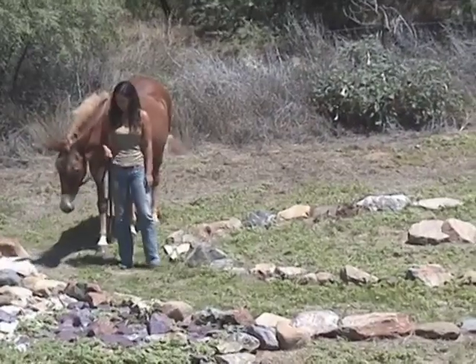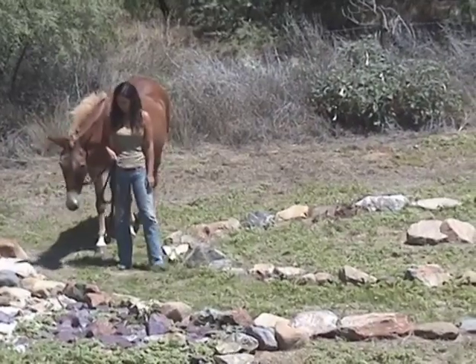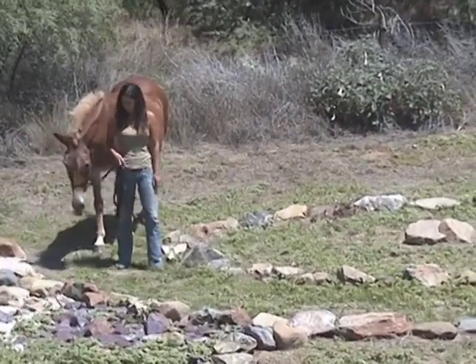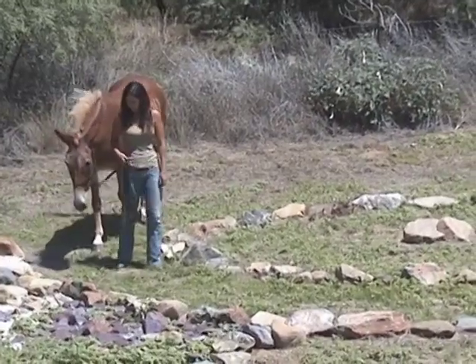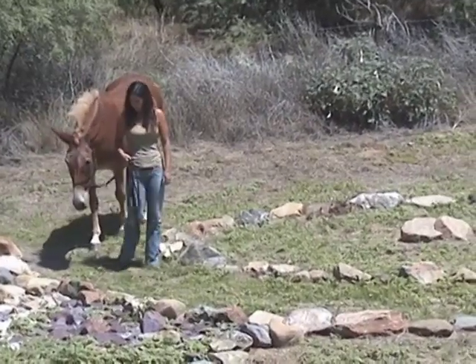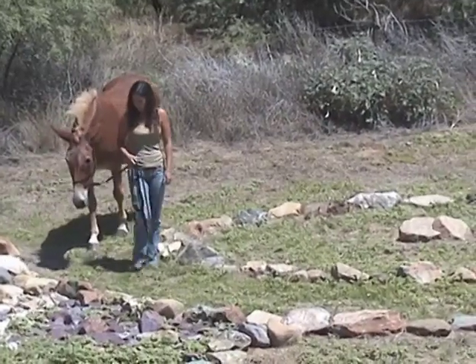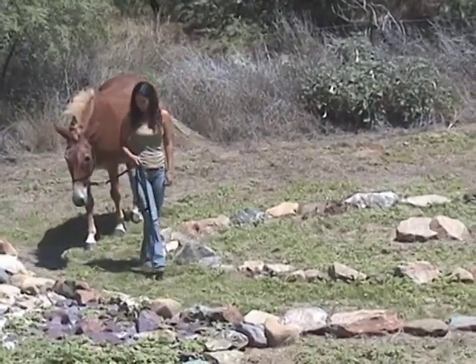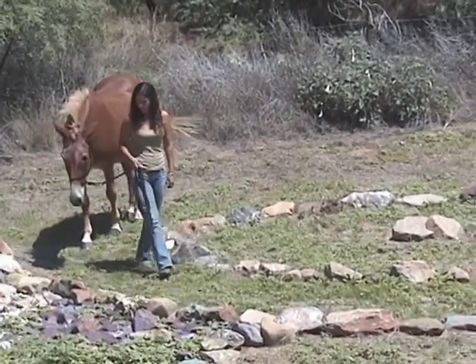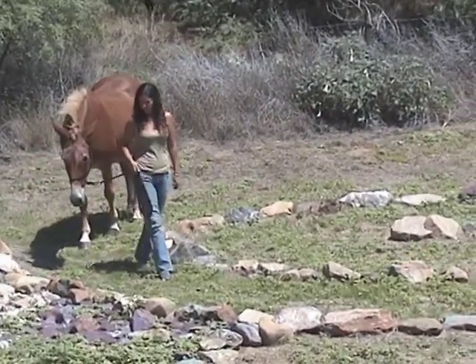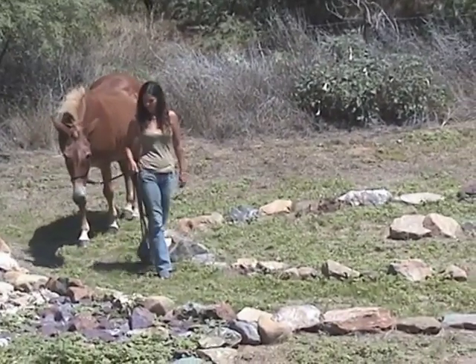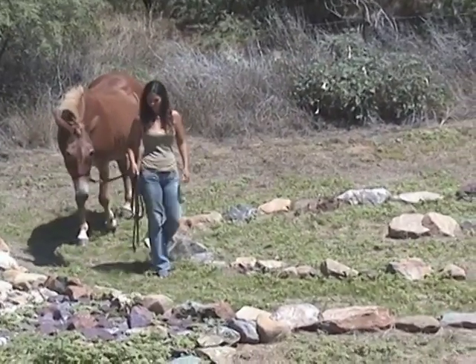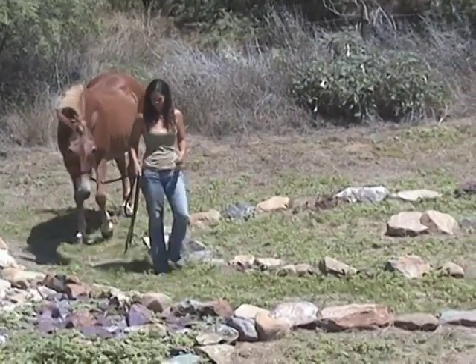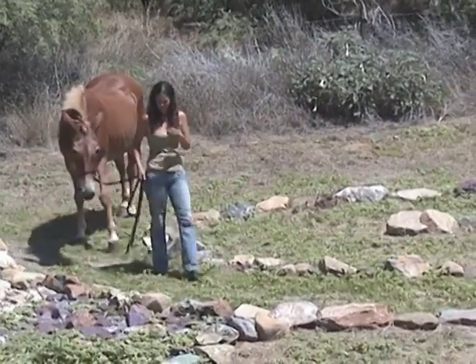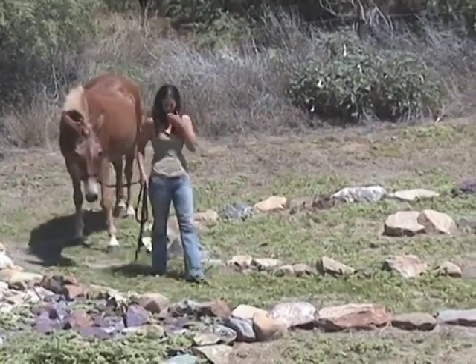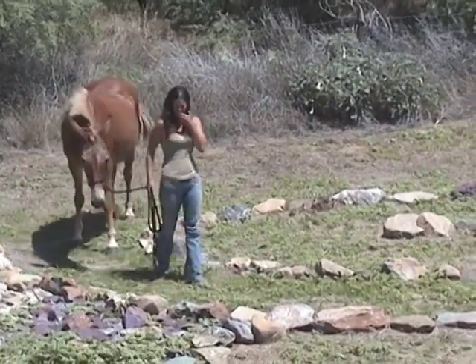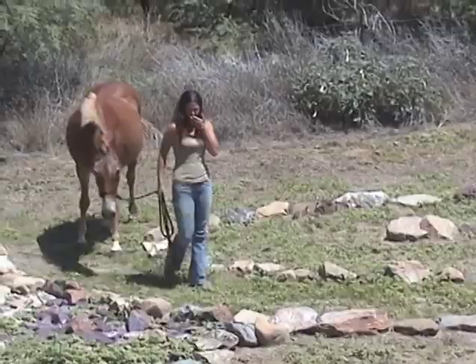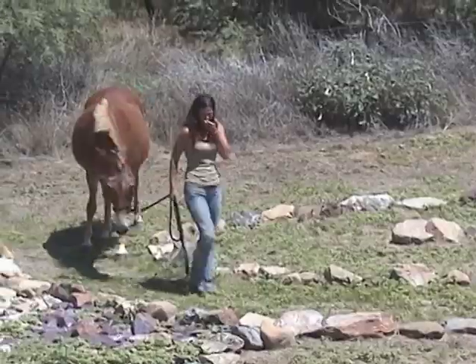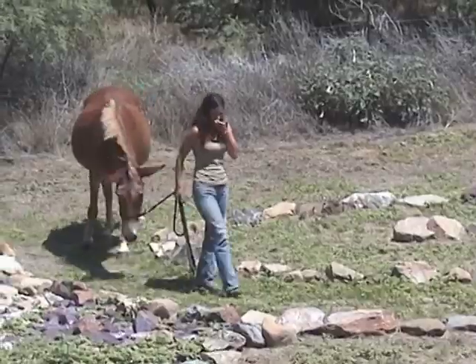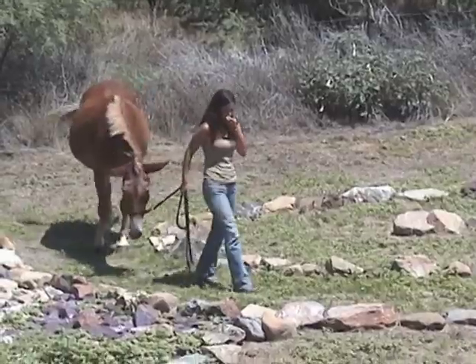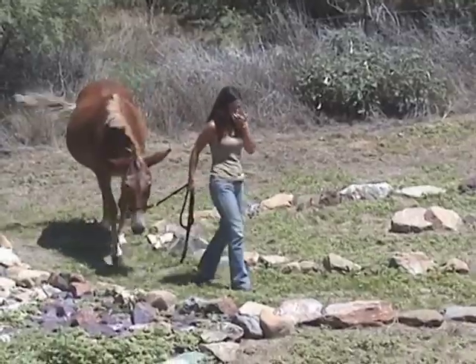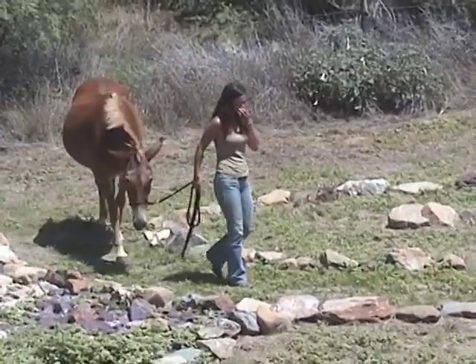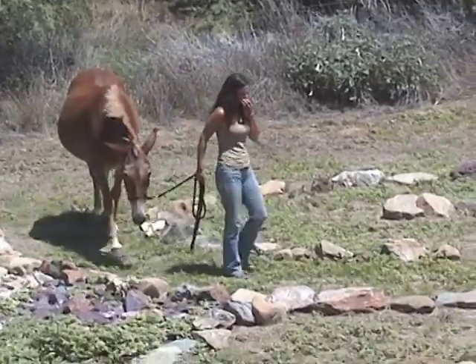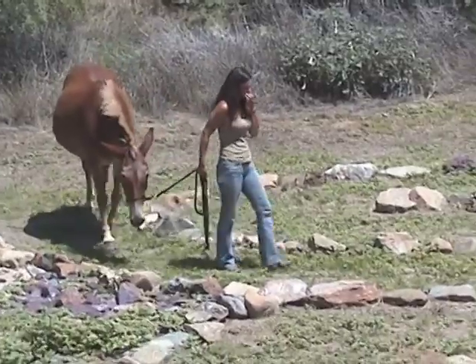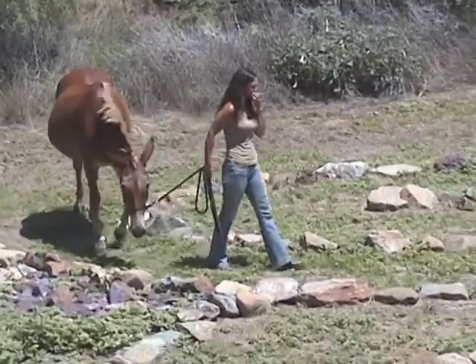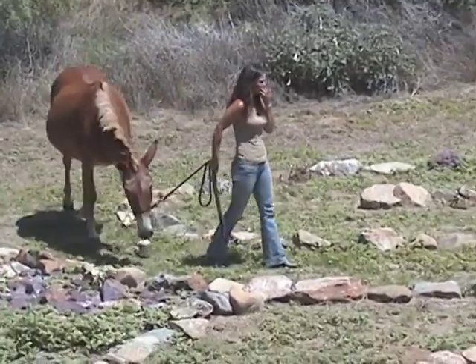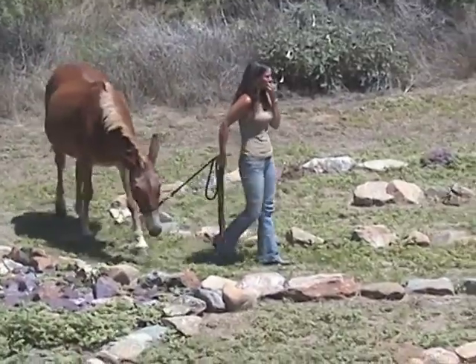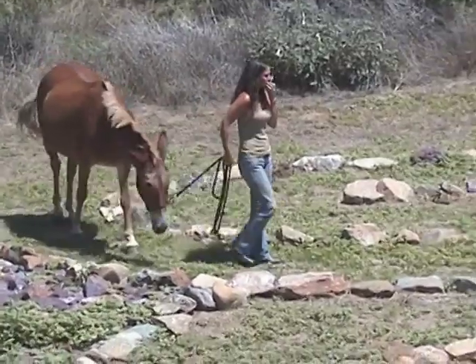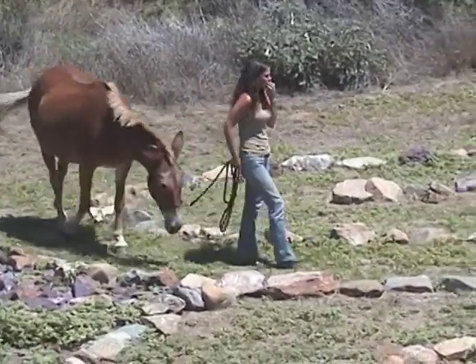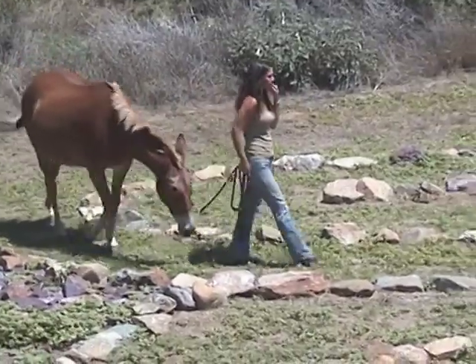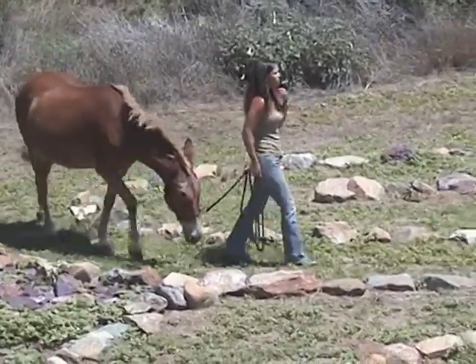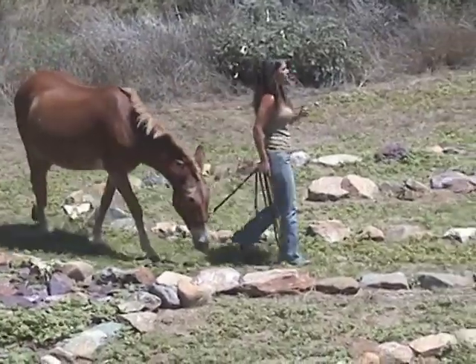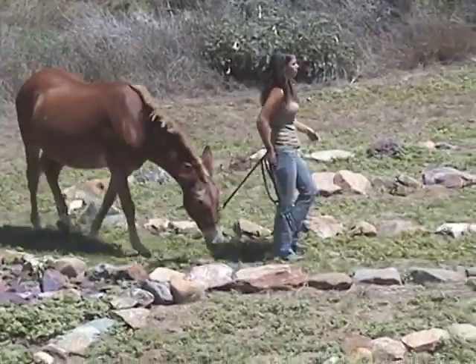Rachel leads her mule, Sadie, into the labyrinth, respectfully spacing herself from the person ahead.